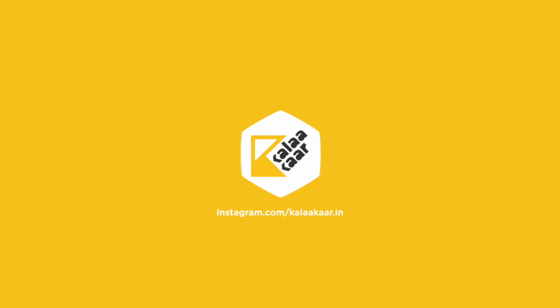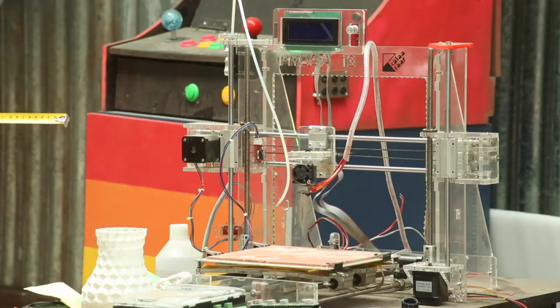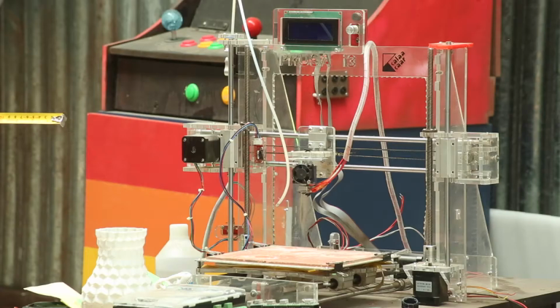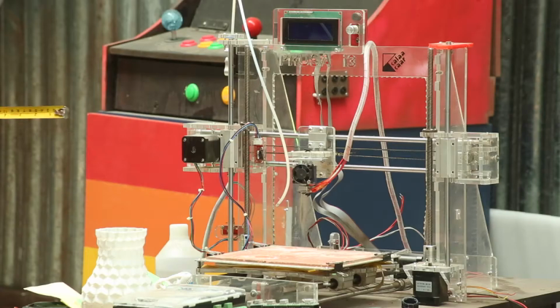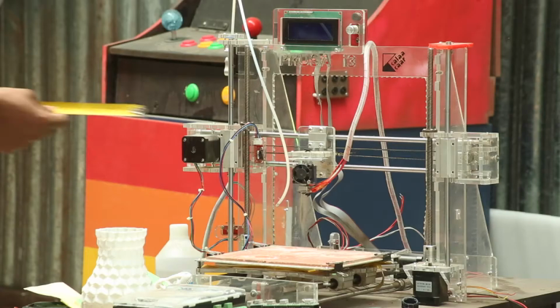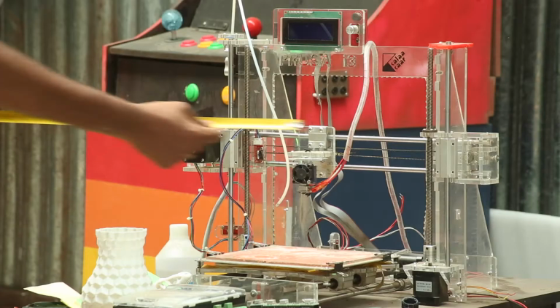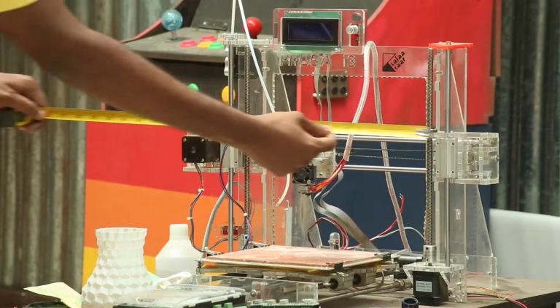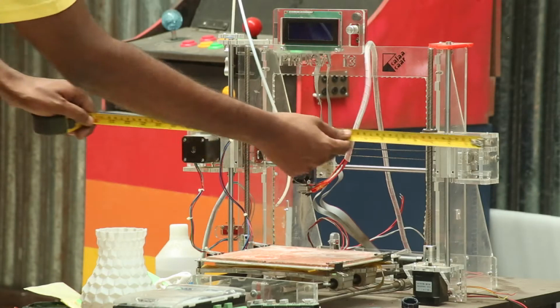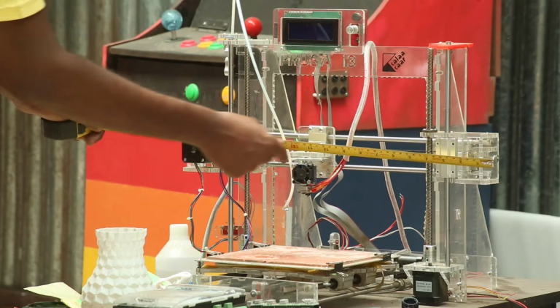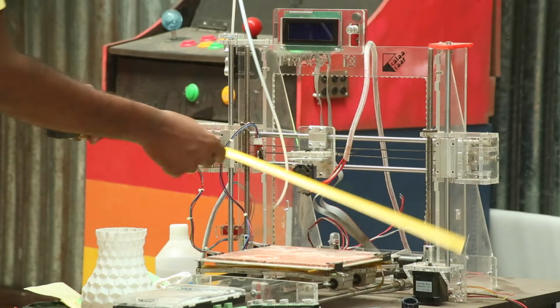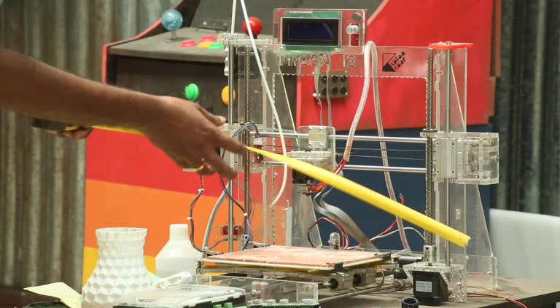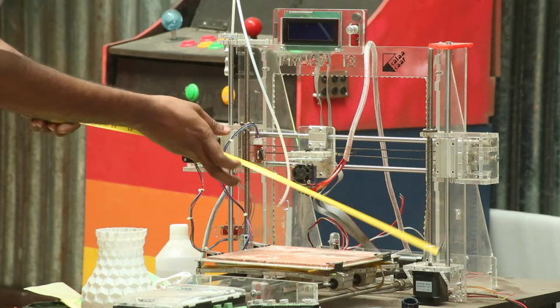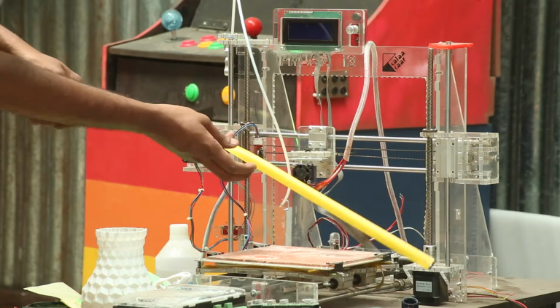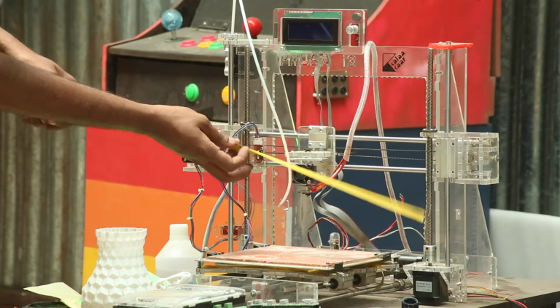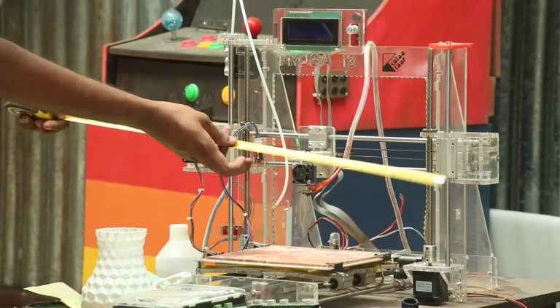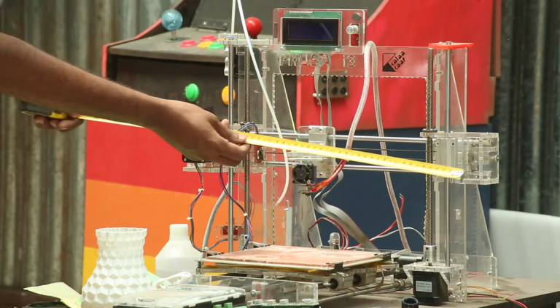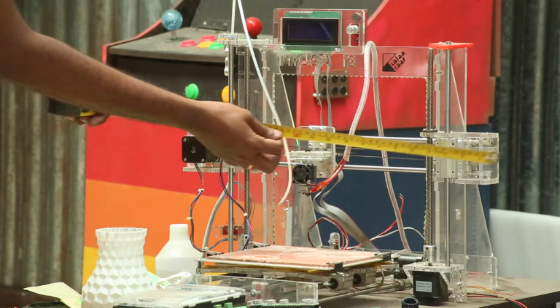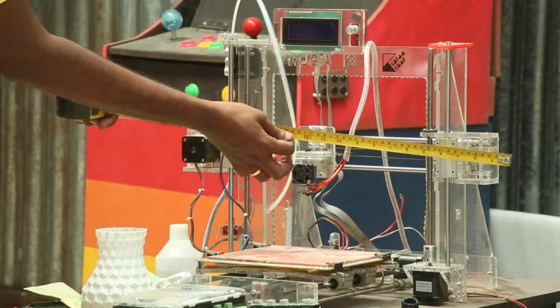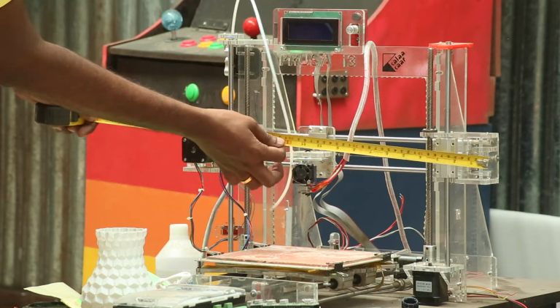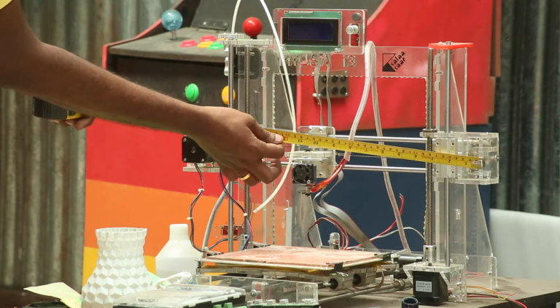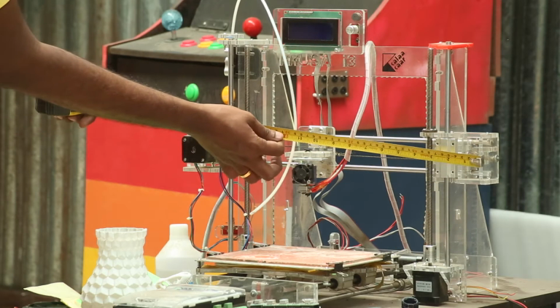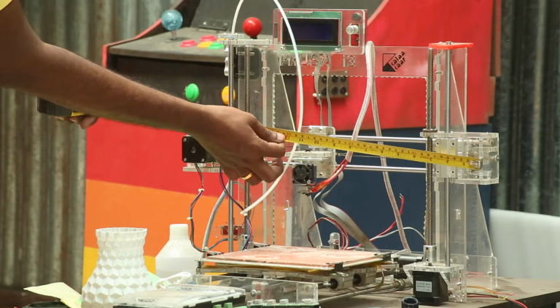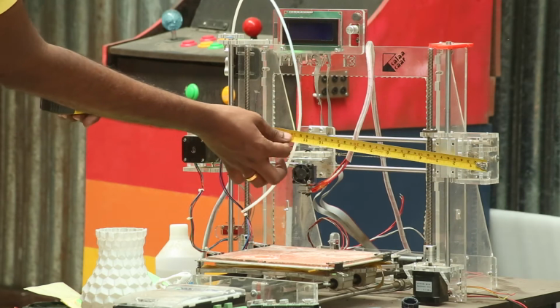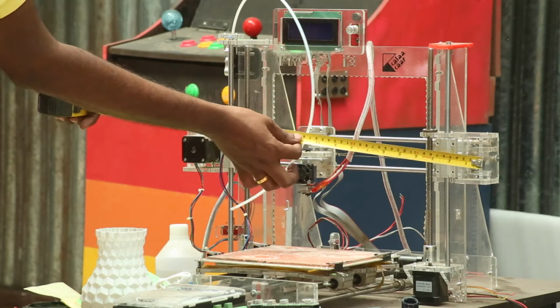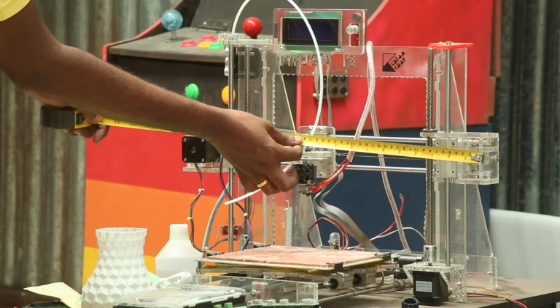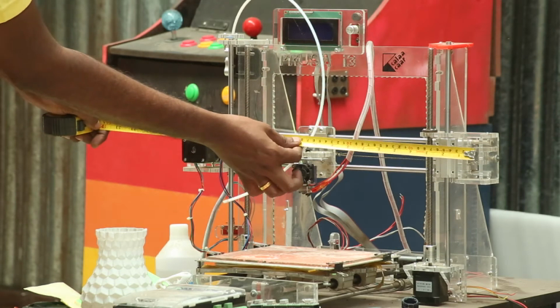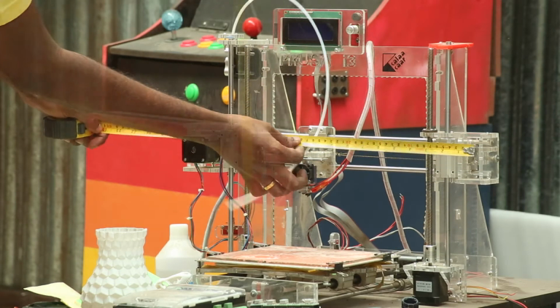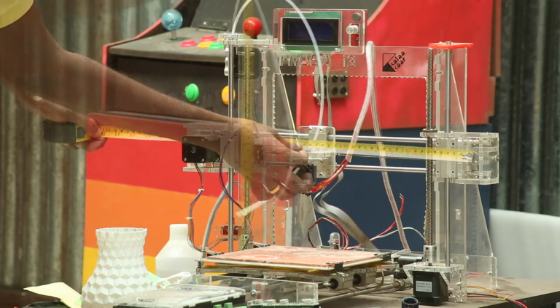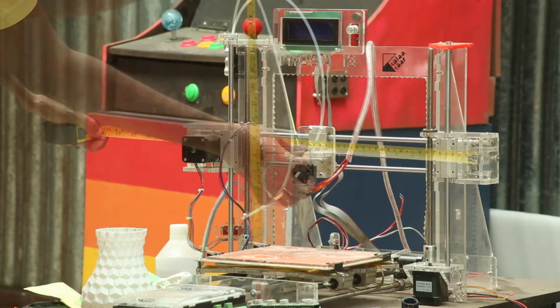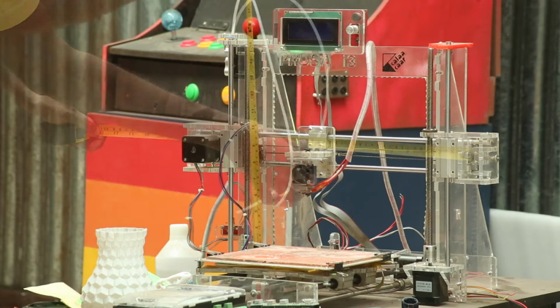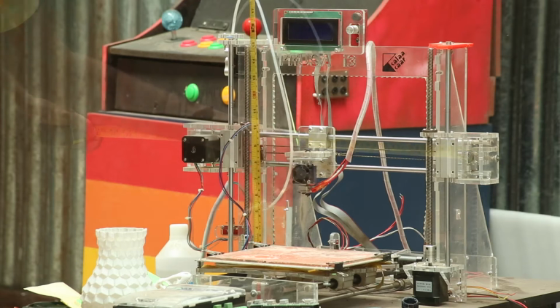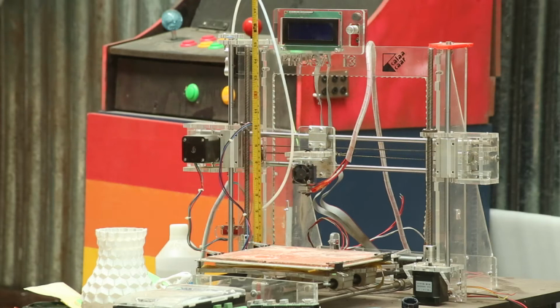This is my first 3D printer and I am measuring its dimensions. It's a Prusa i3 3D printer.